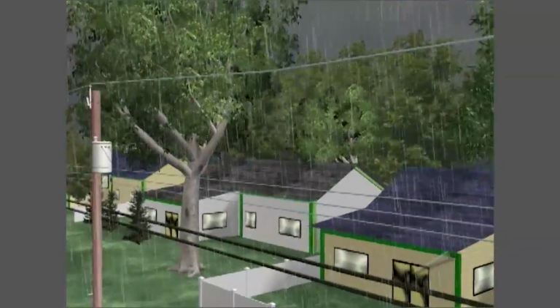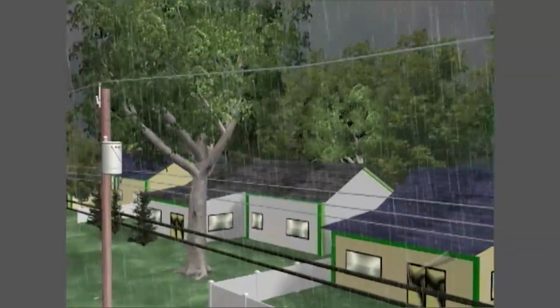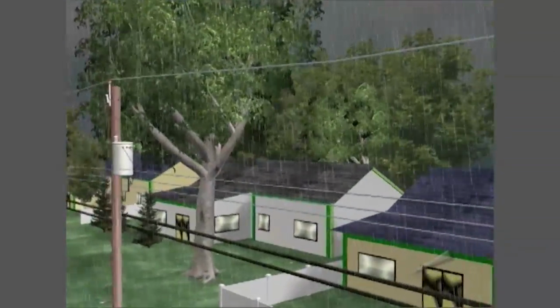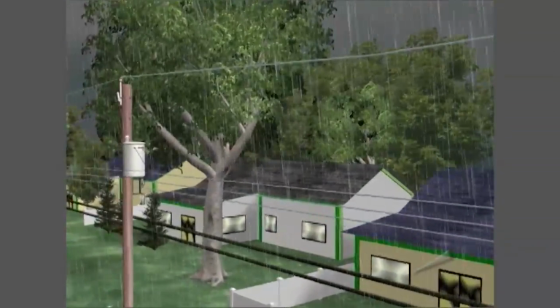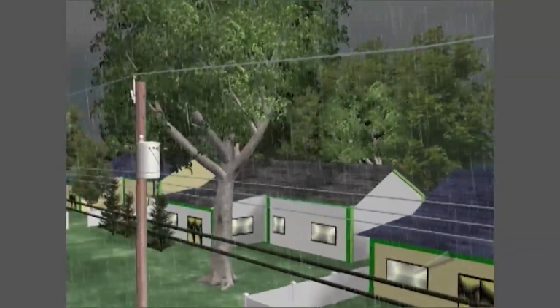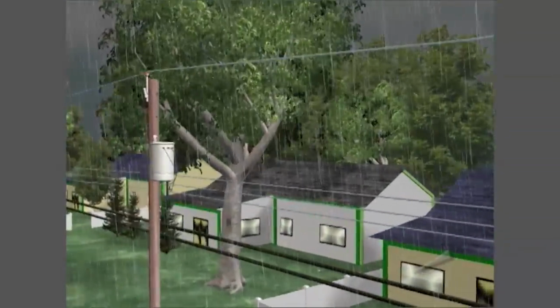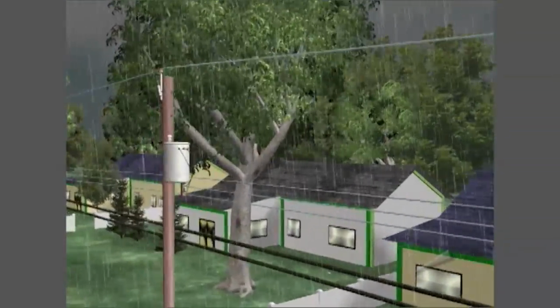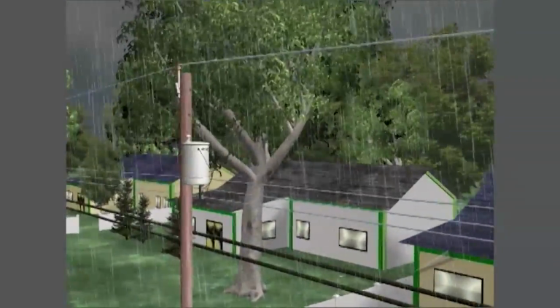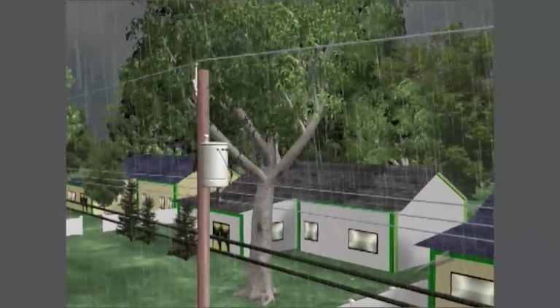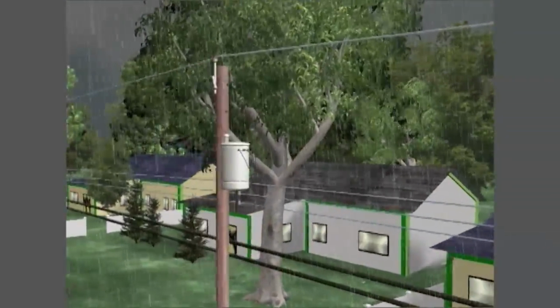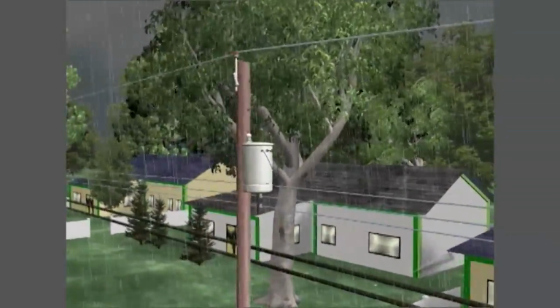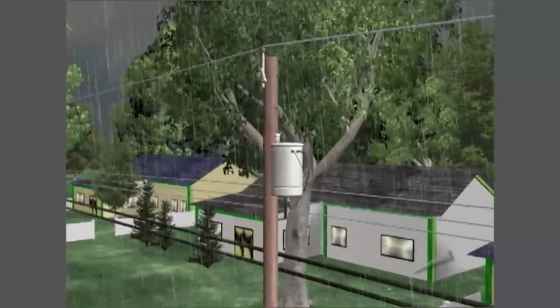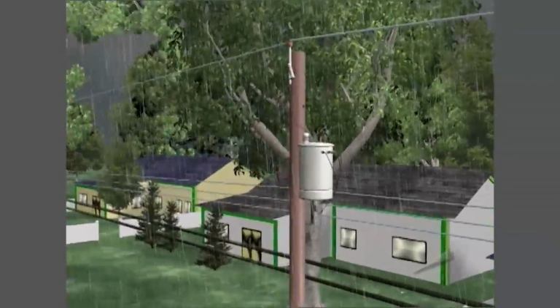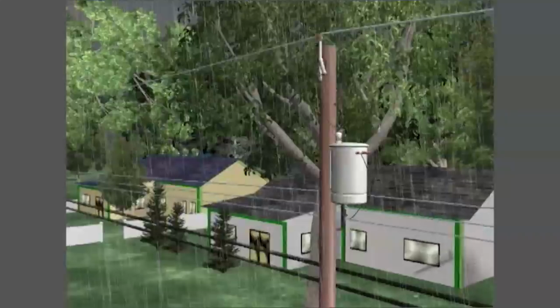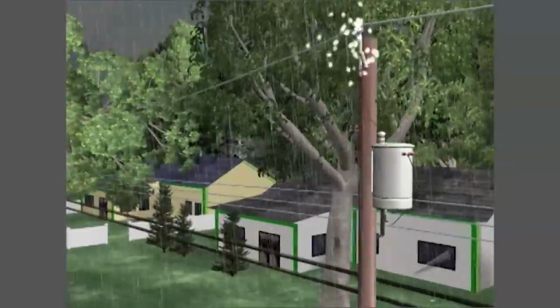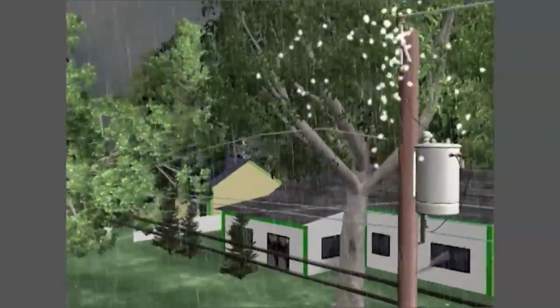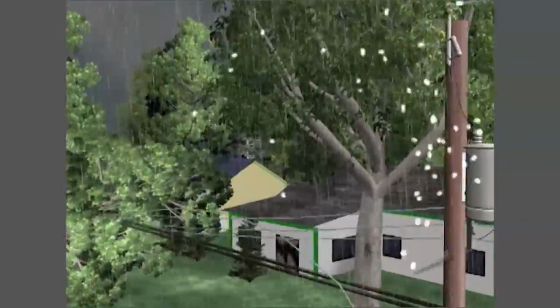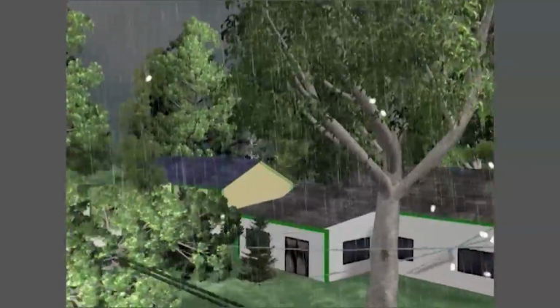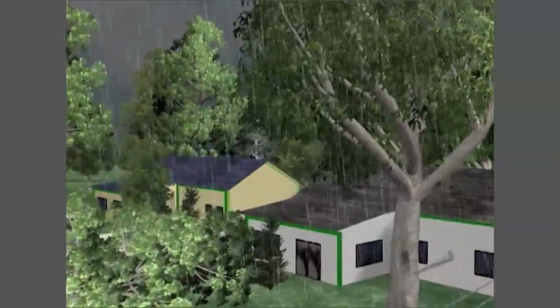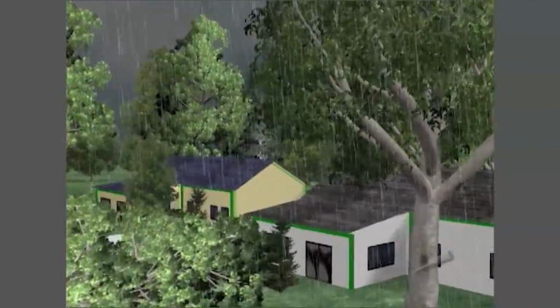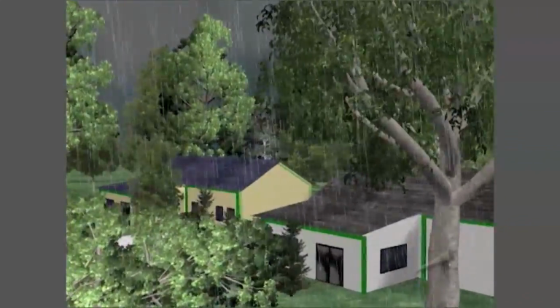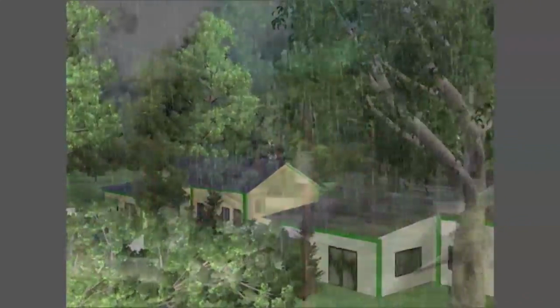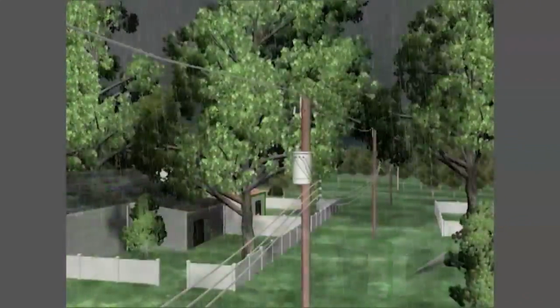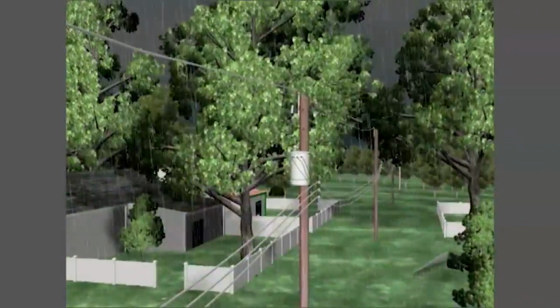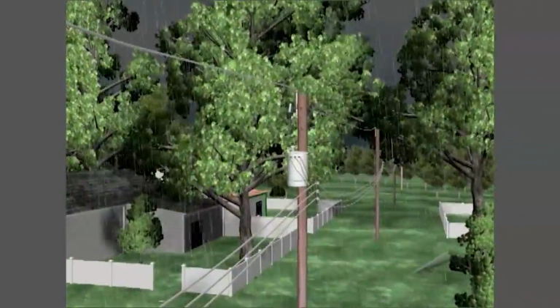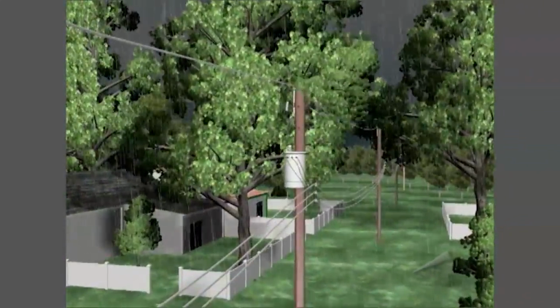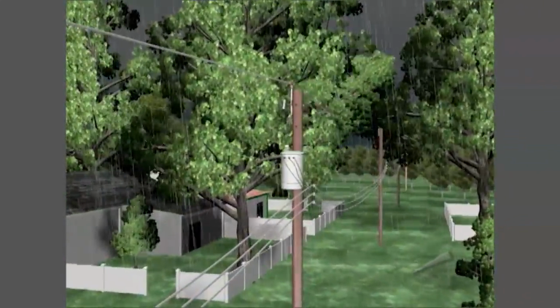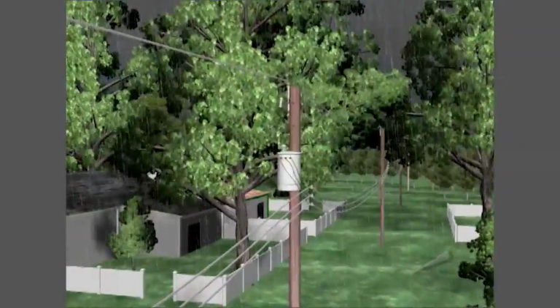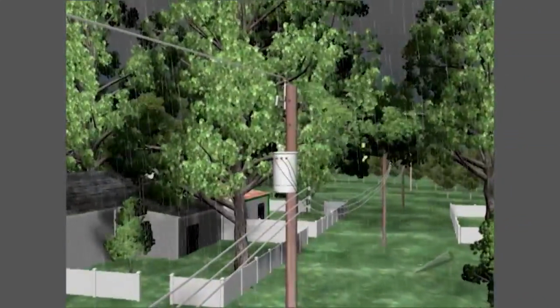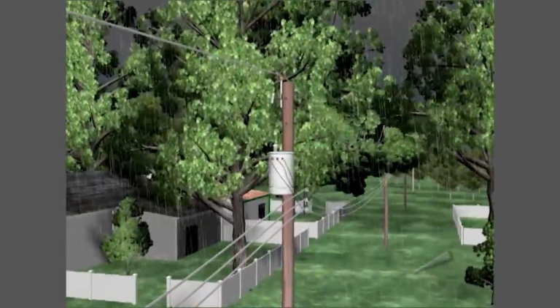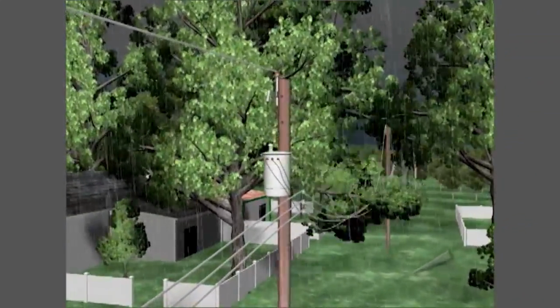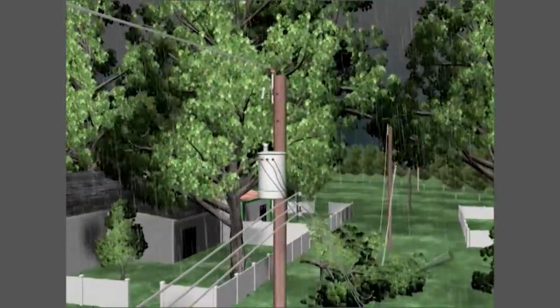but mostly it's trees or tree branches breaking and contacting power lines and pulling them to the ground that do the most damage.